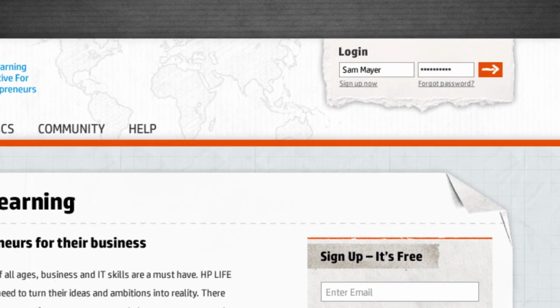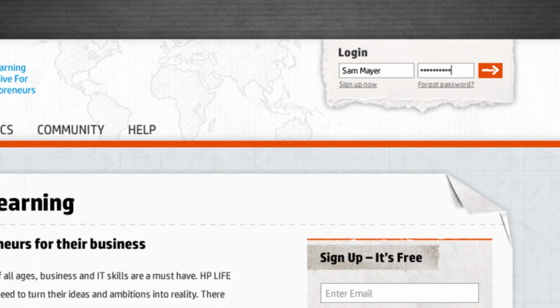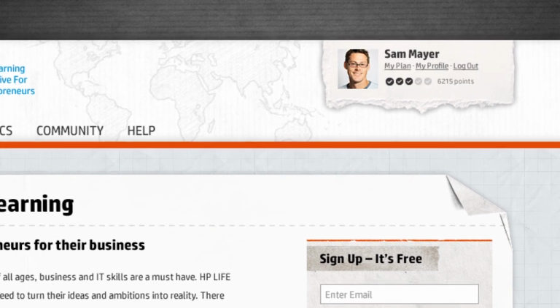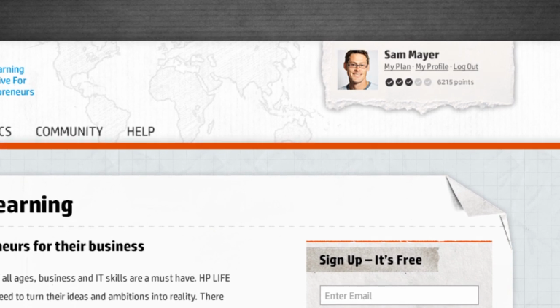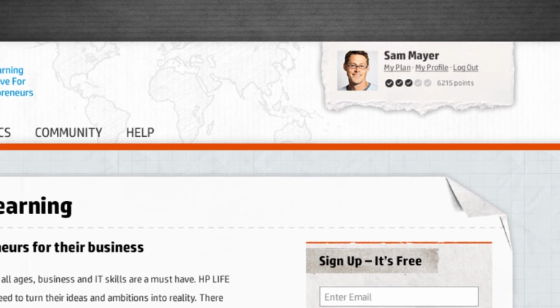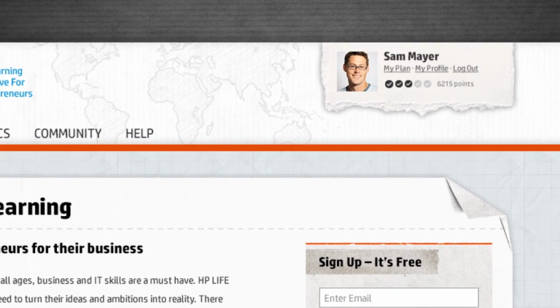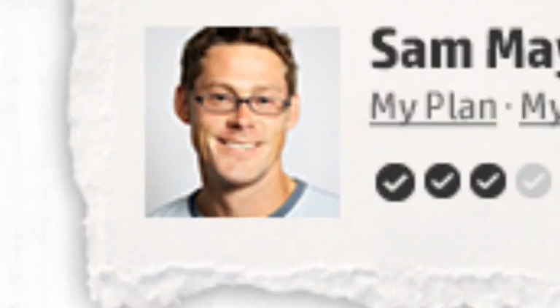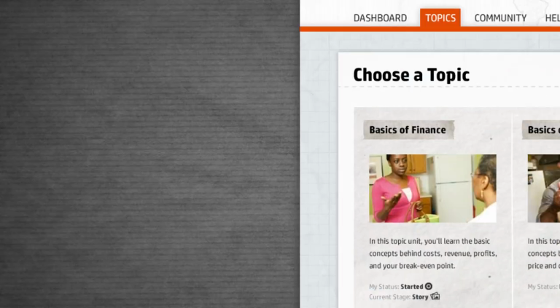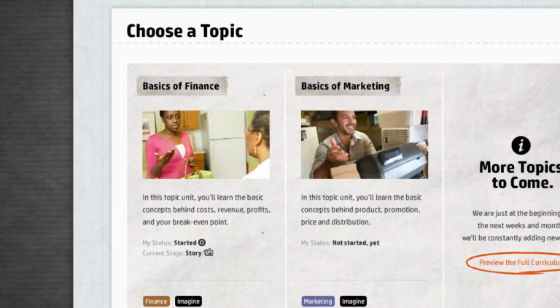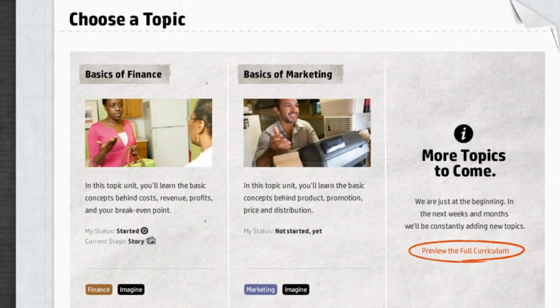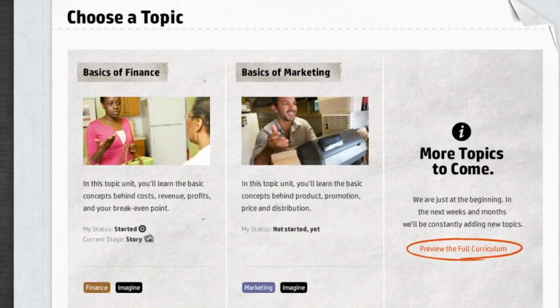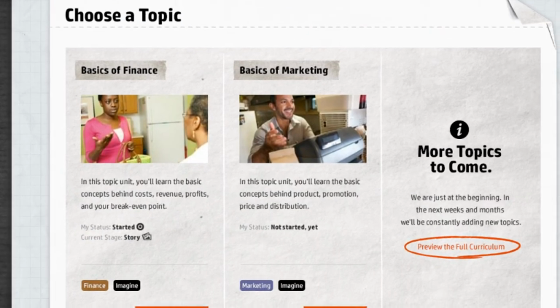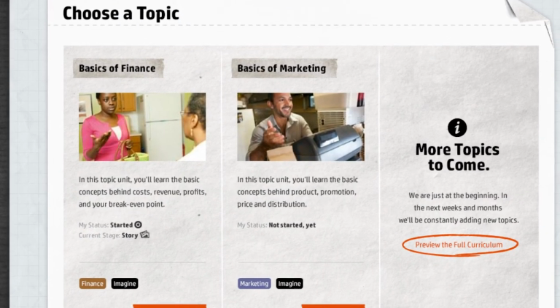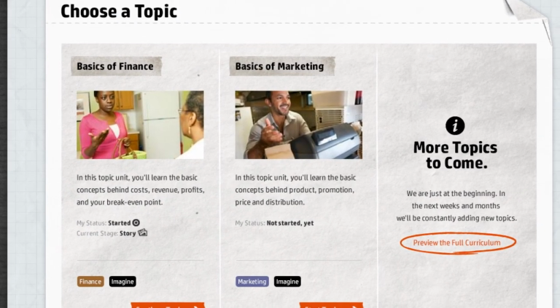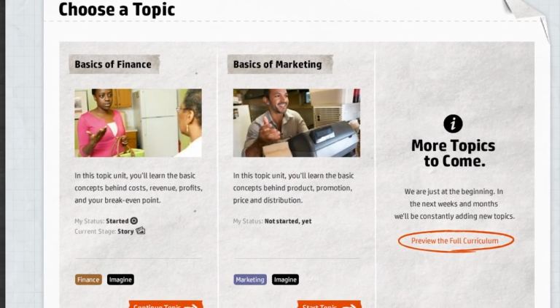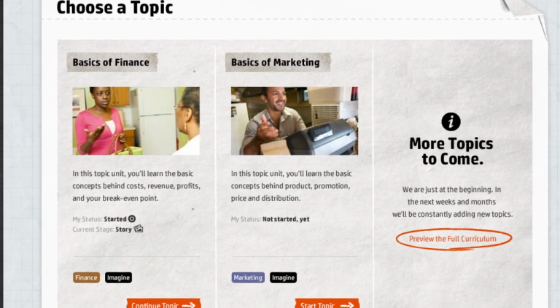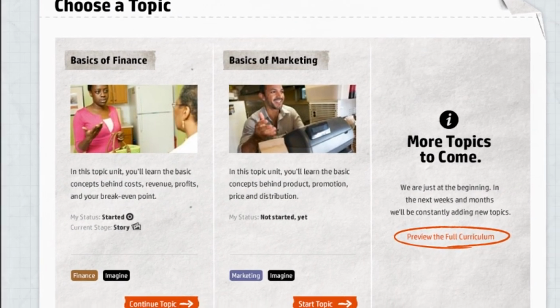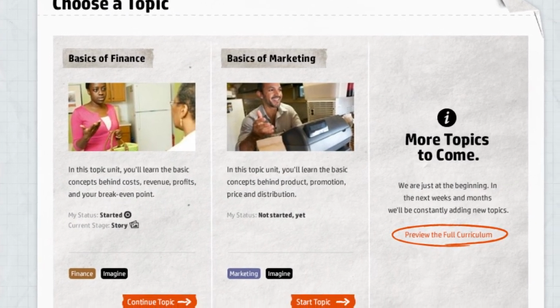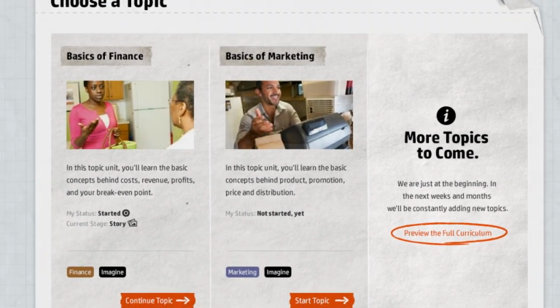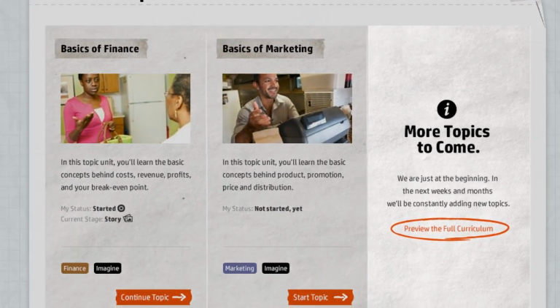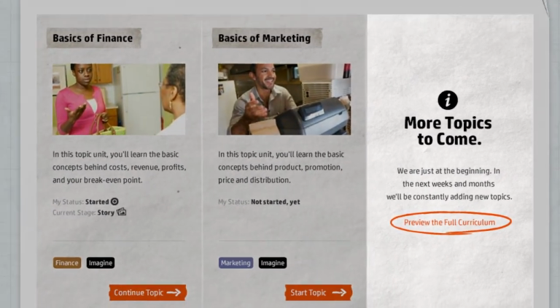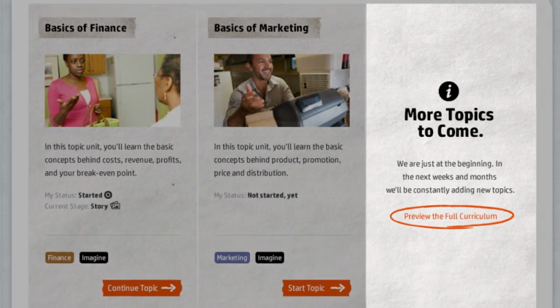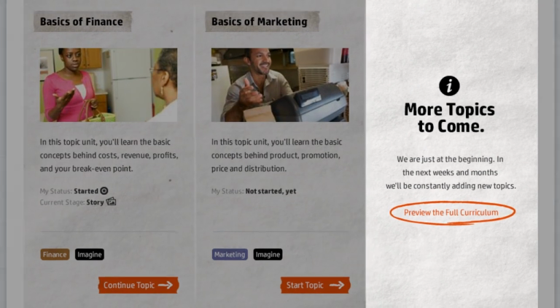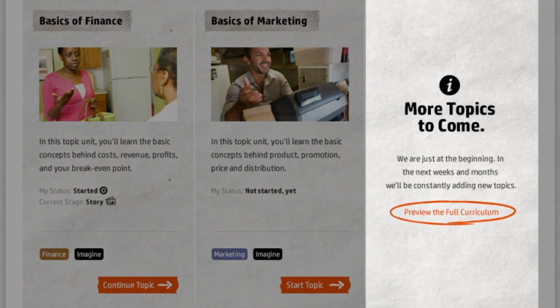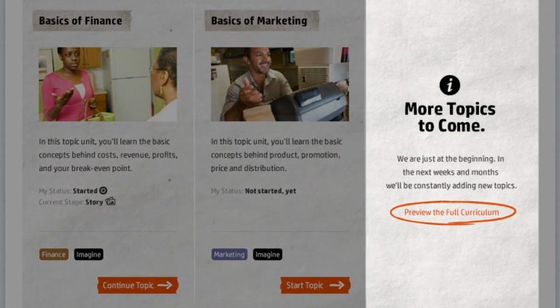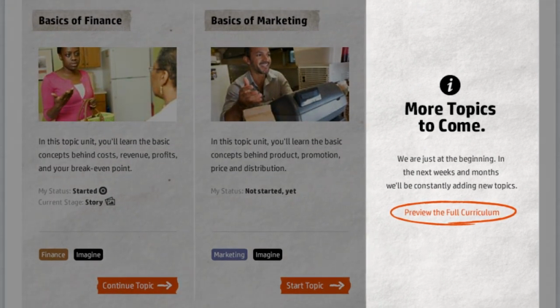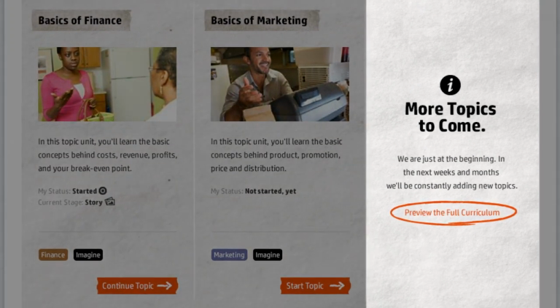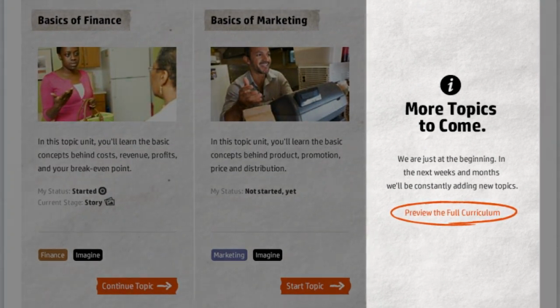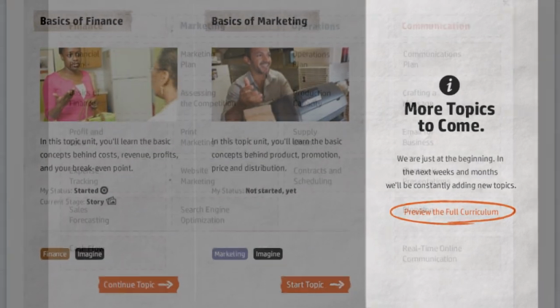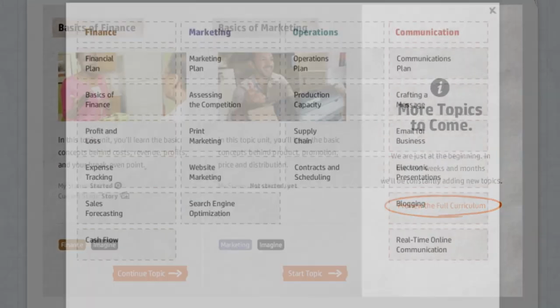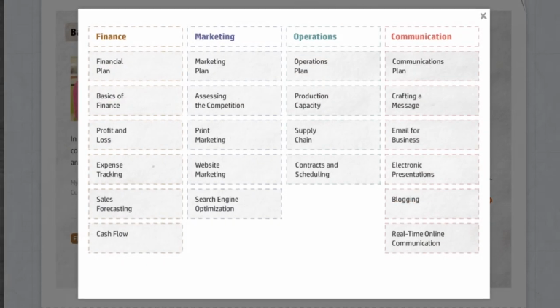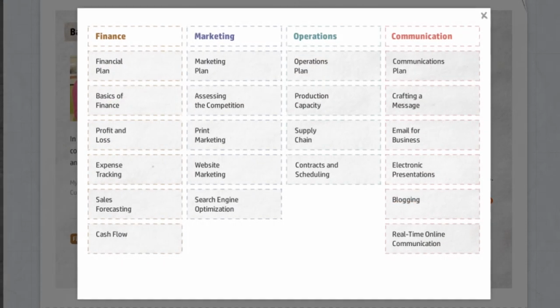Just sign up and log in. Starting with initial training content, new courses will be added continuously.